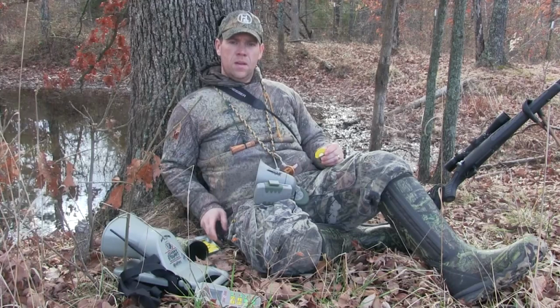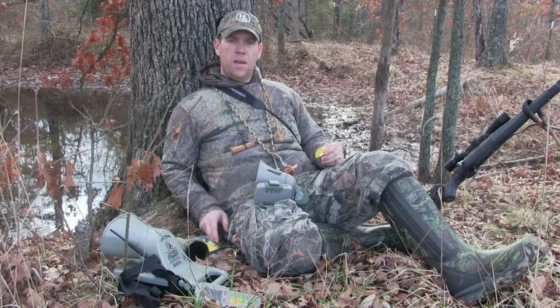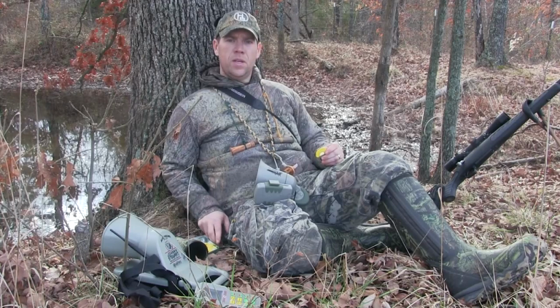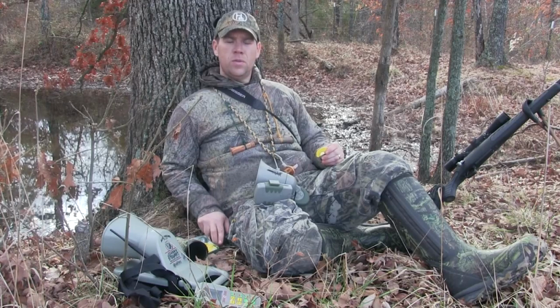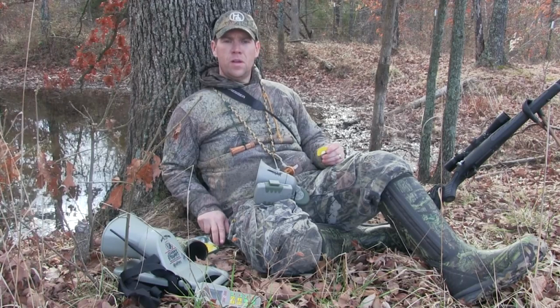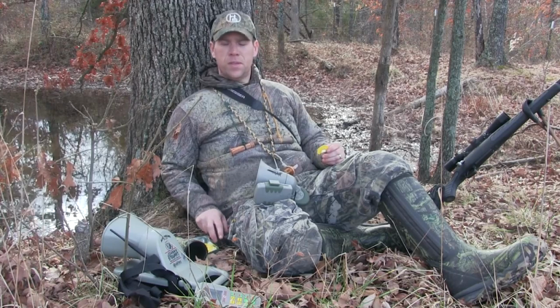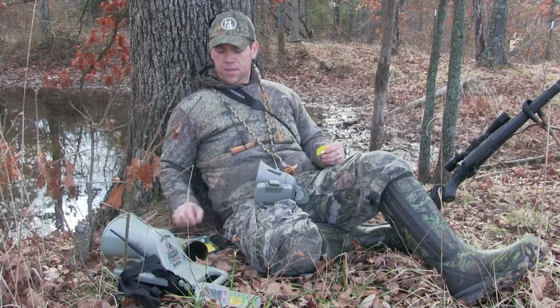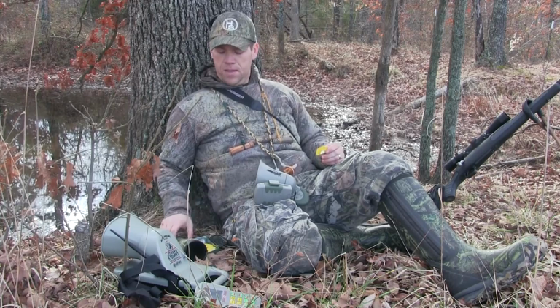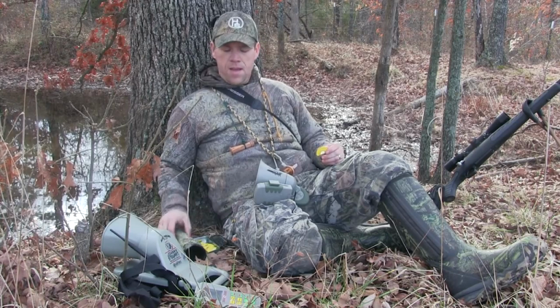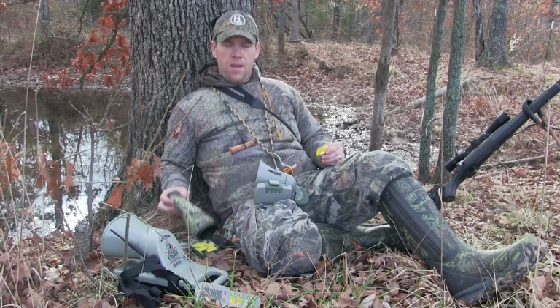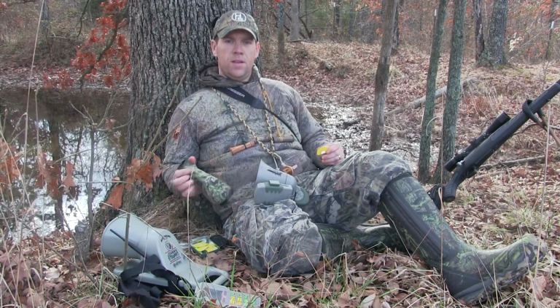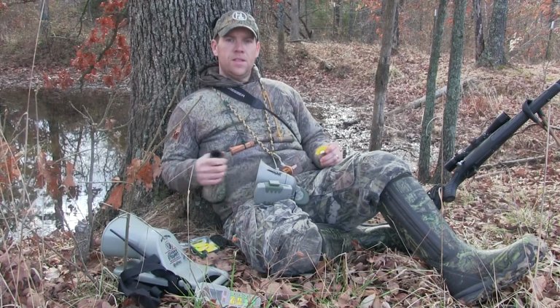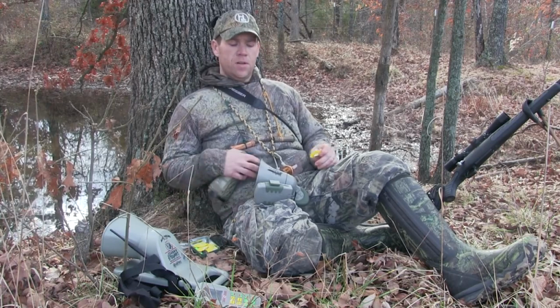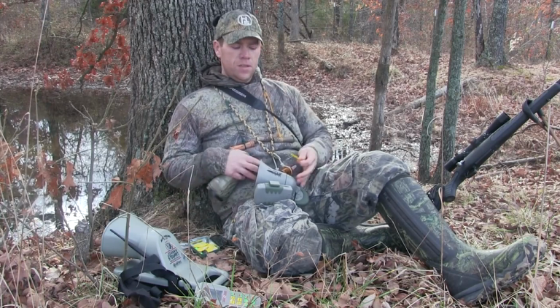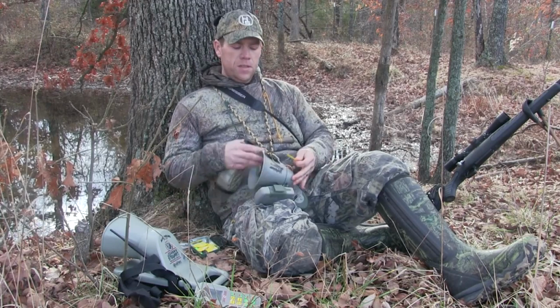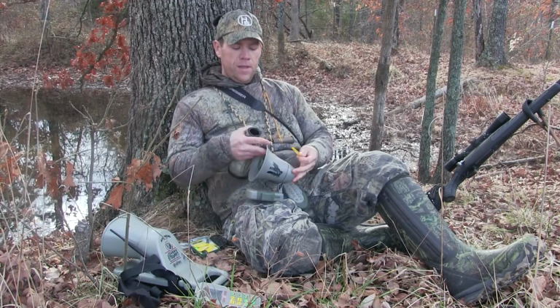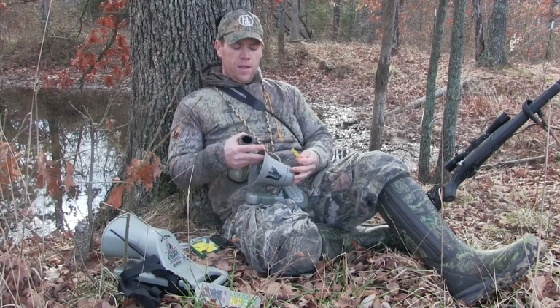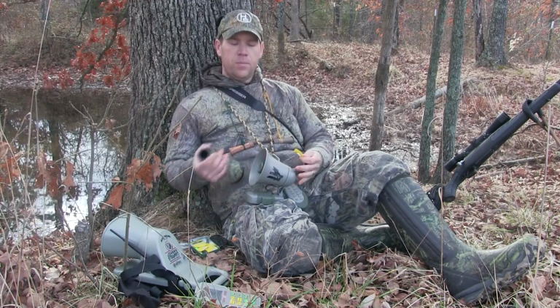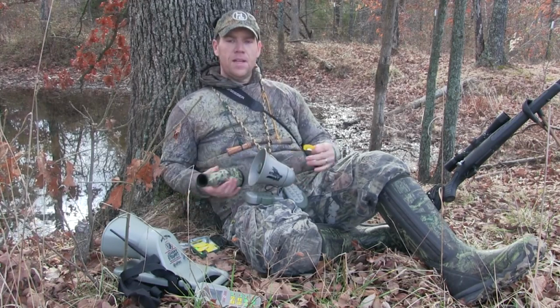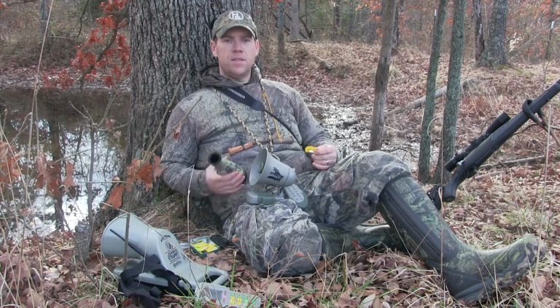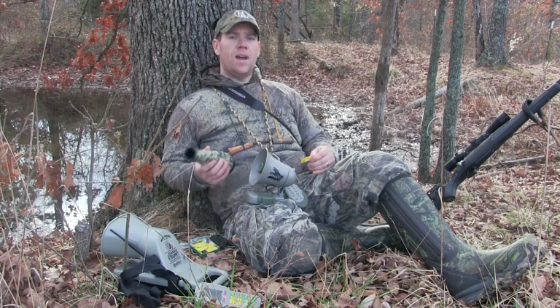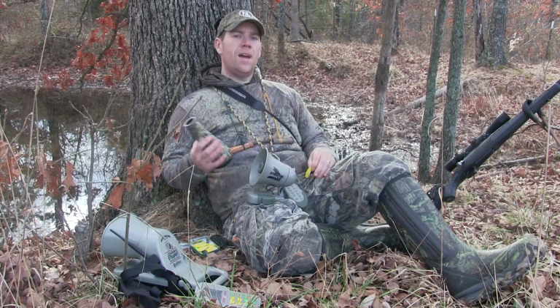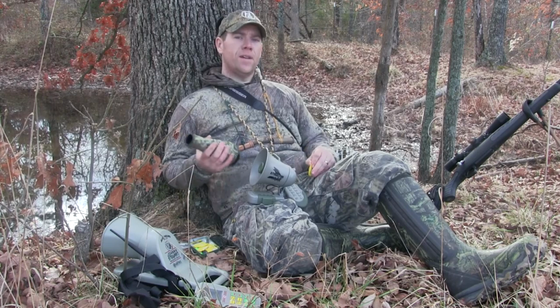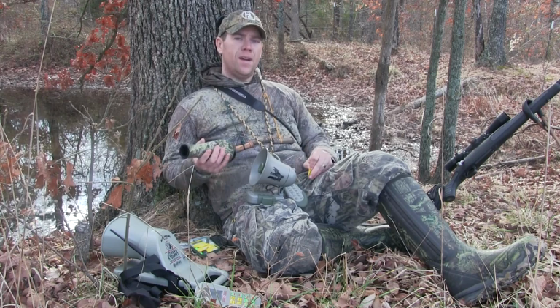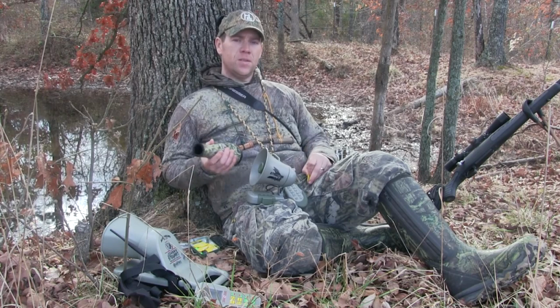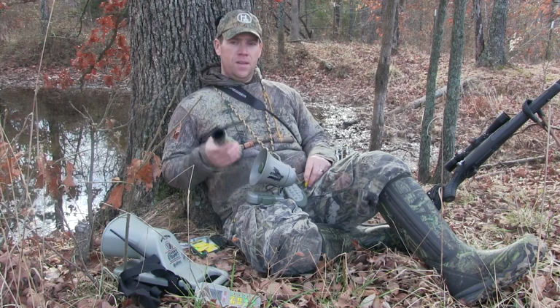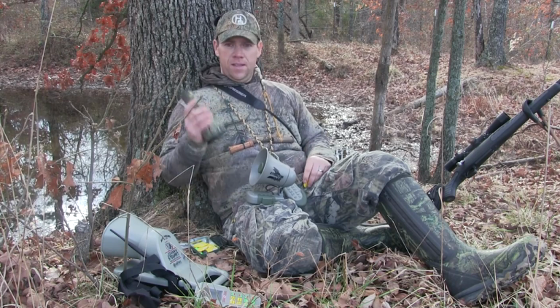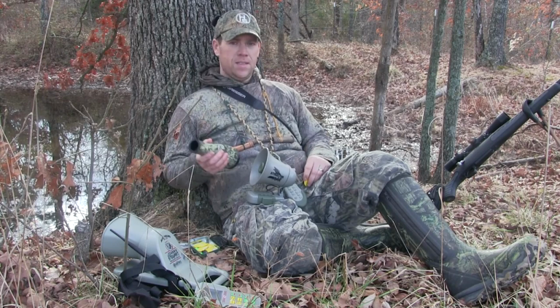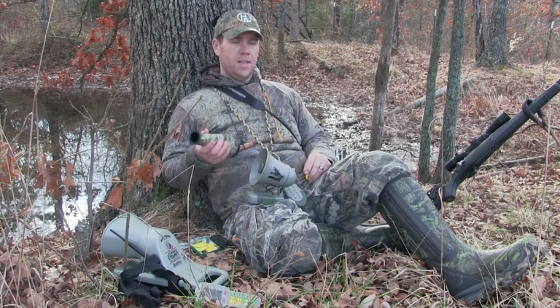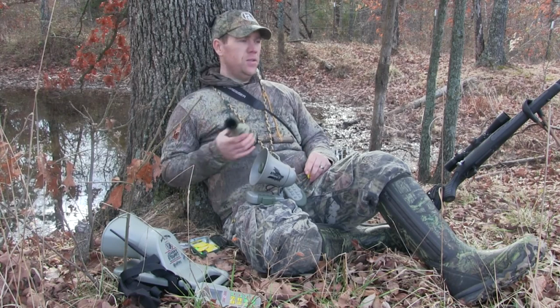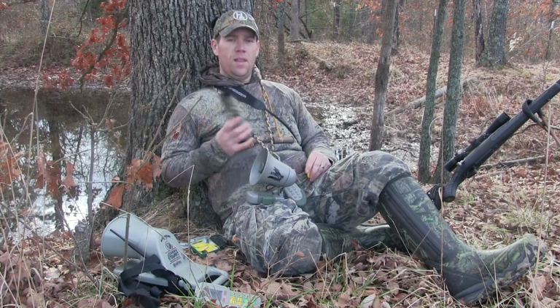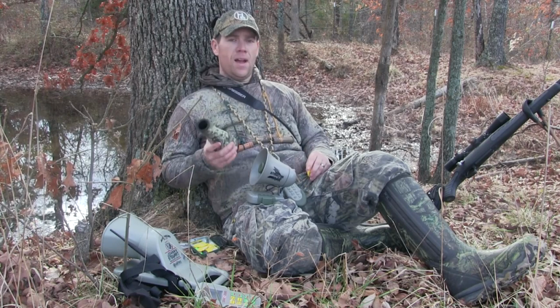Hey, I'm Heath Wood with Hunter Specialties. At seminars and stuff, I get a lot of people ask me: do I howl for coyotes? Yes, I do — a lot.